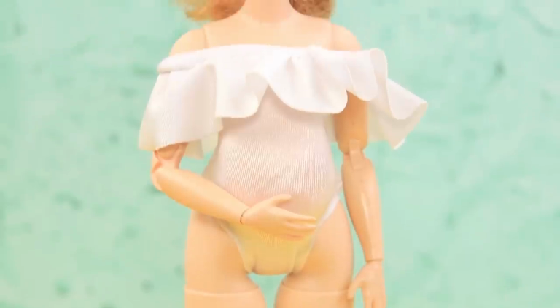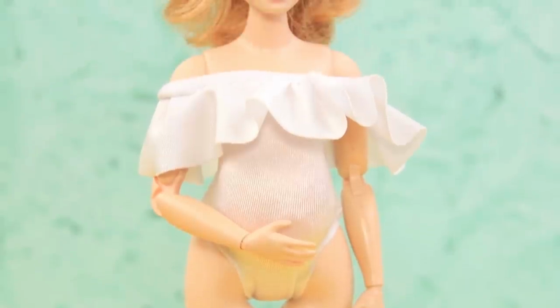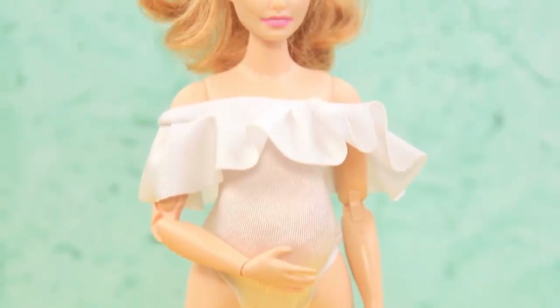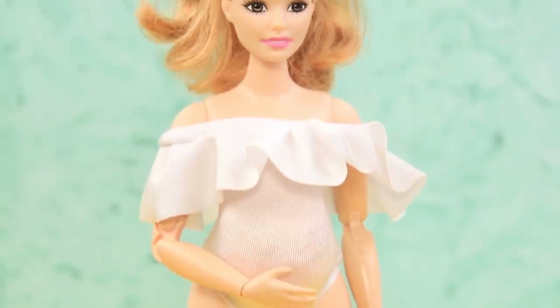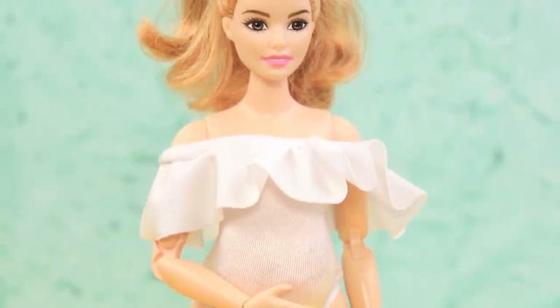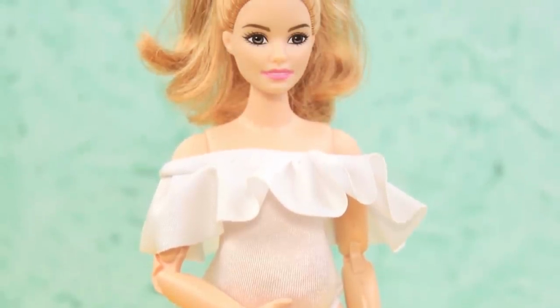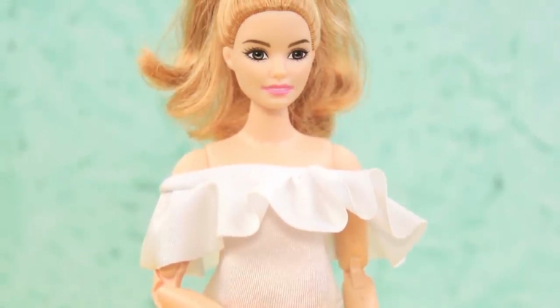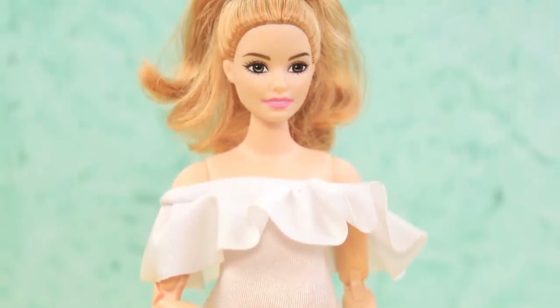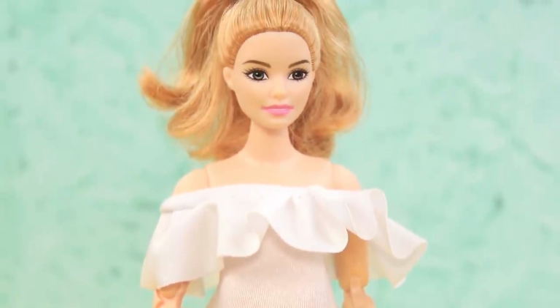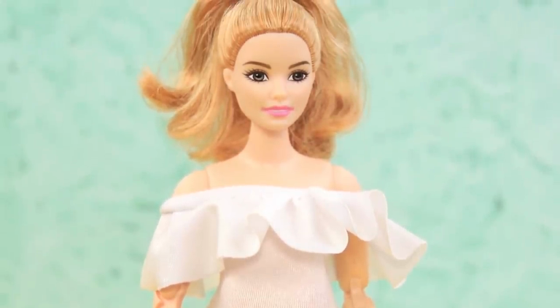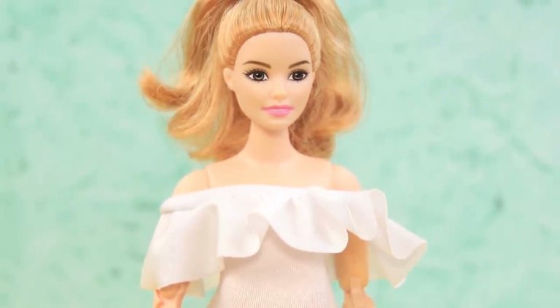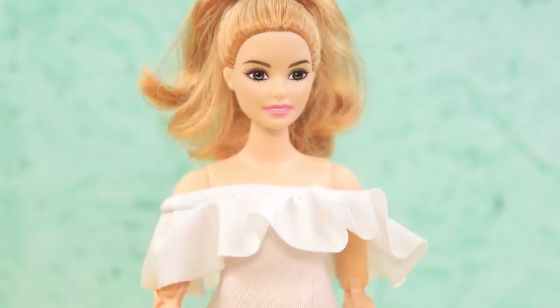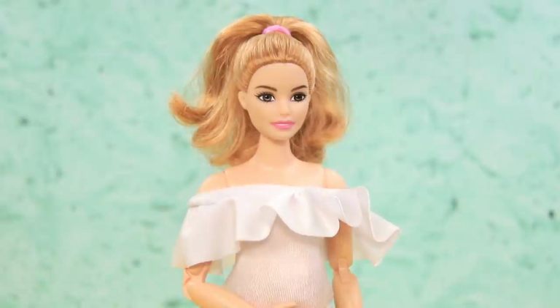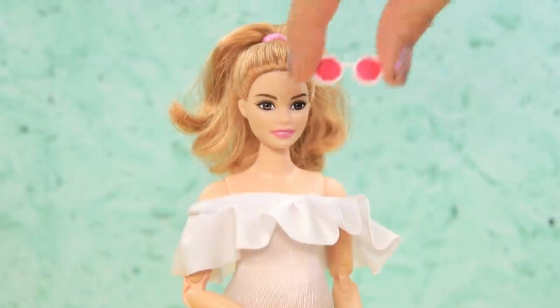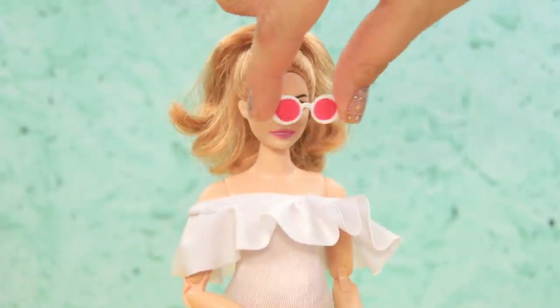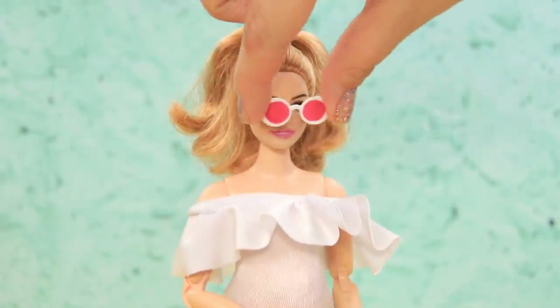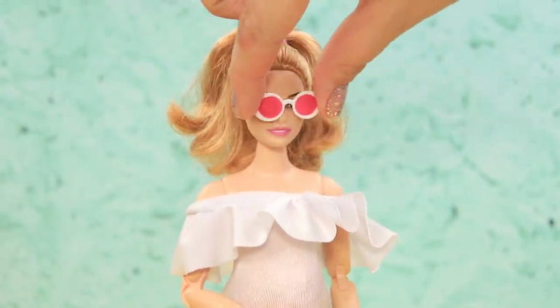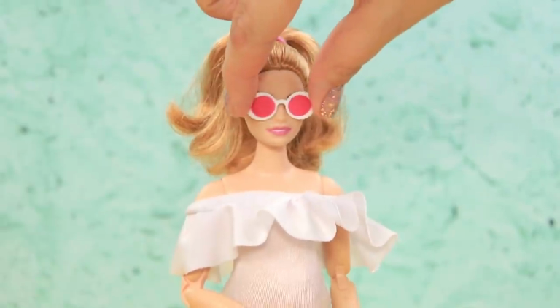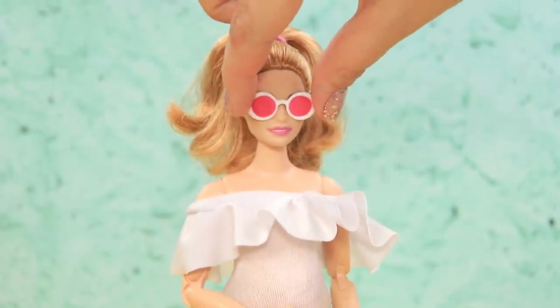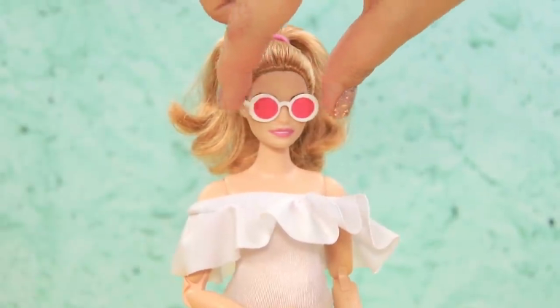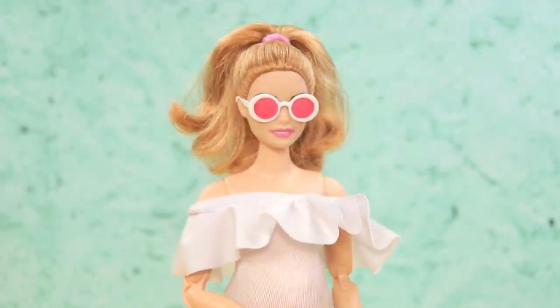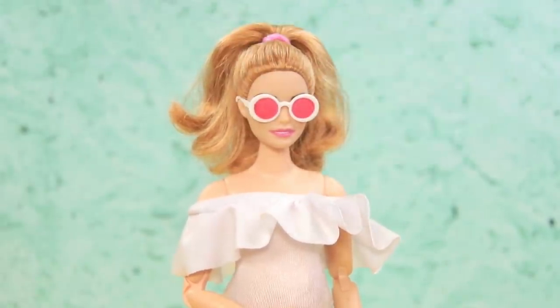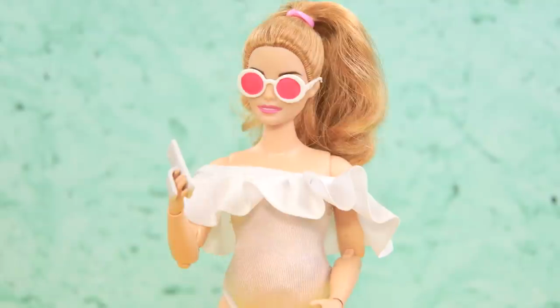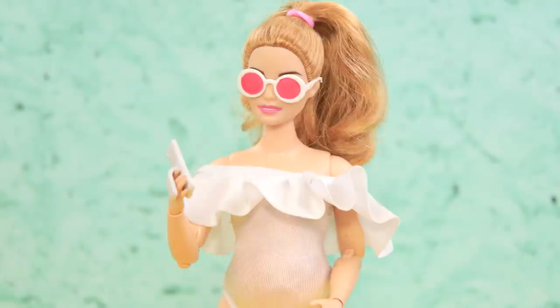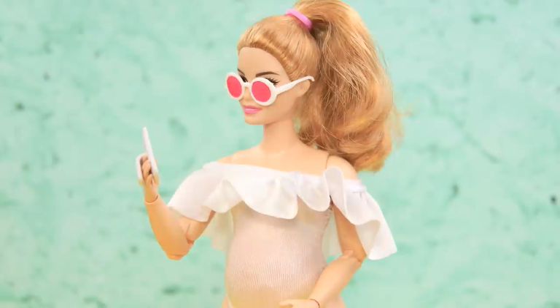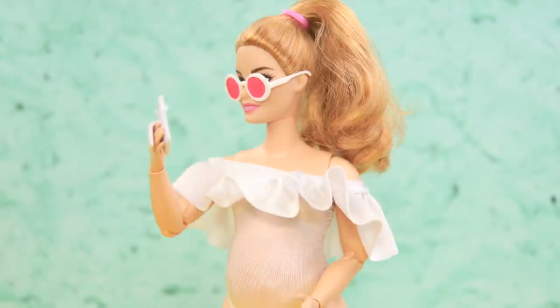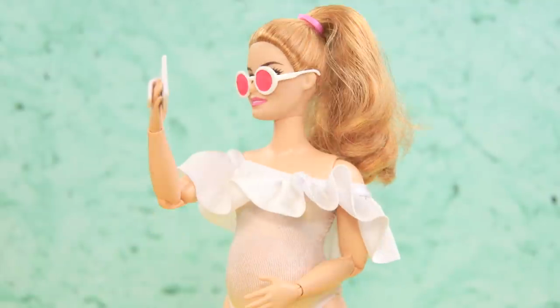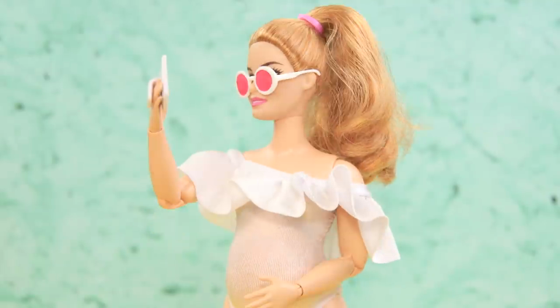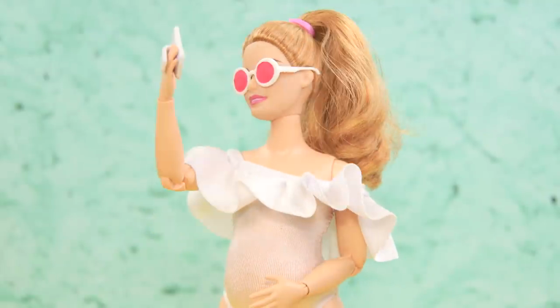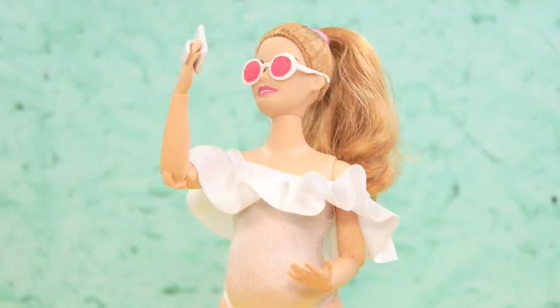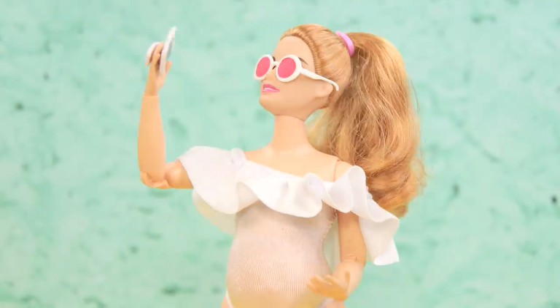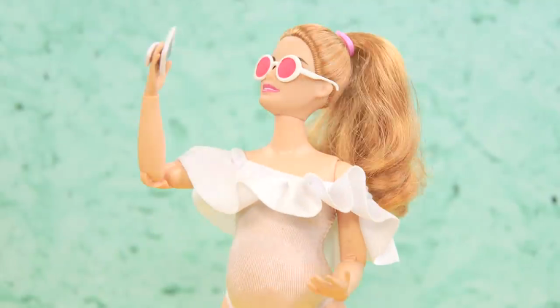This is my favorite swimsuit! And here are my sunglasses! I'm ready for swimsuit season!